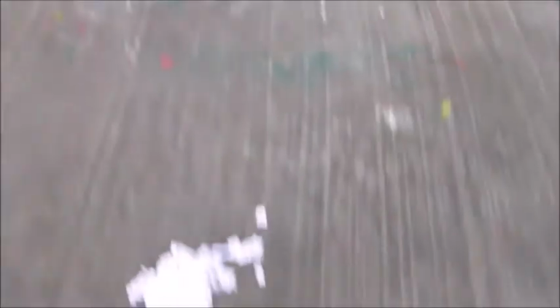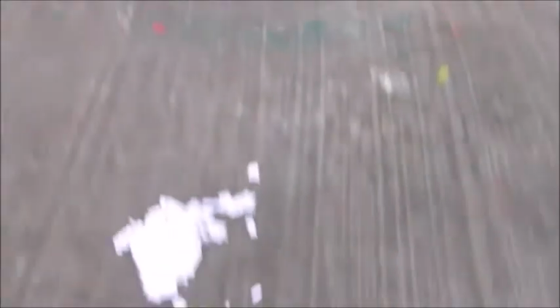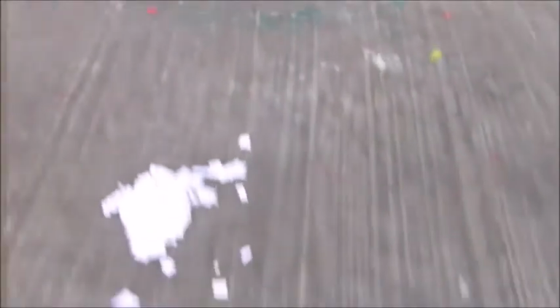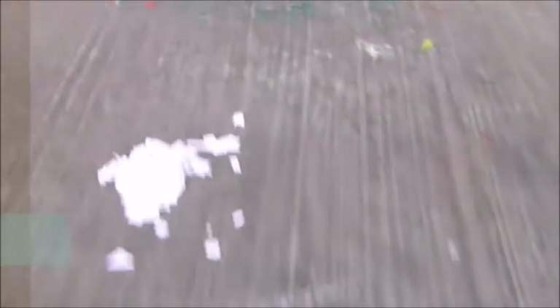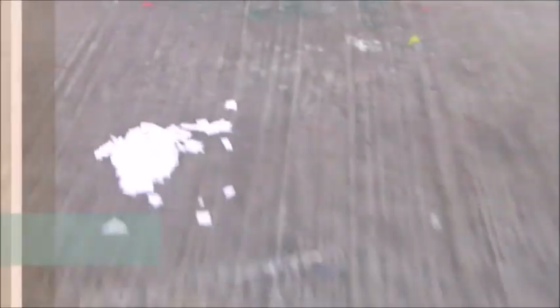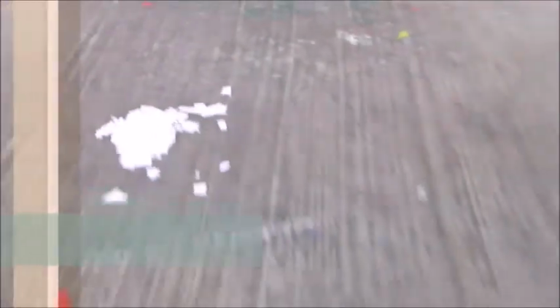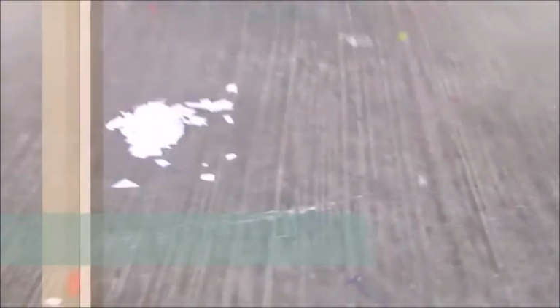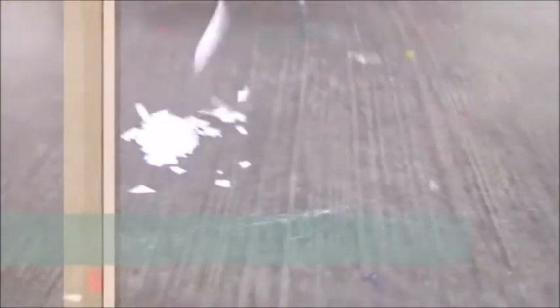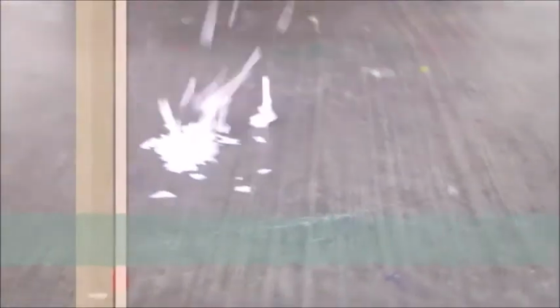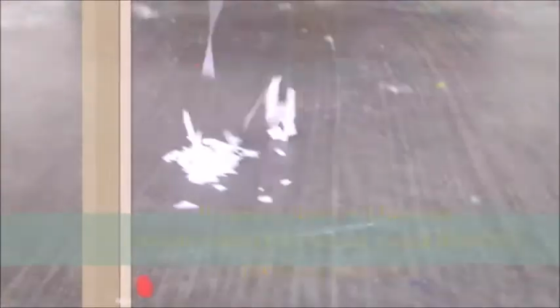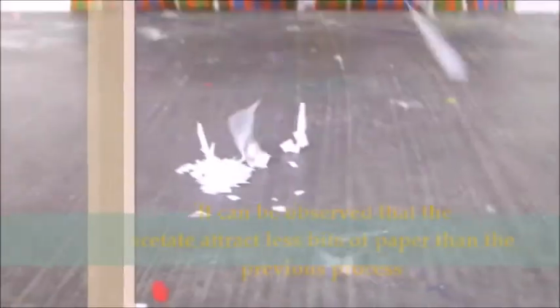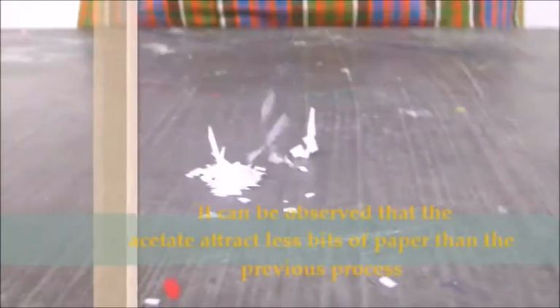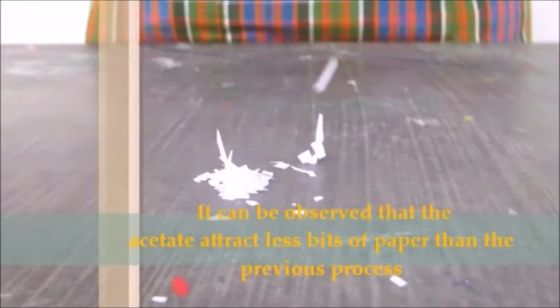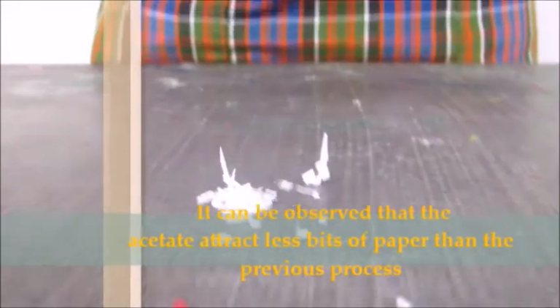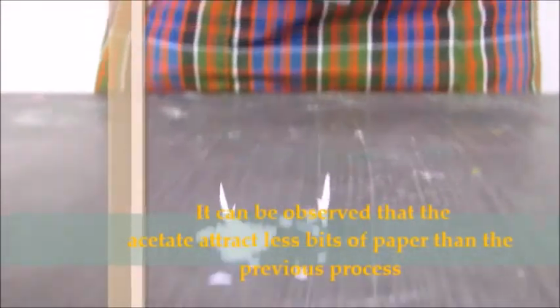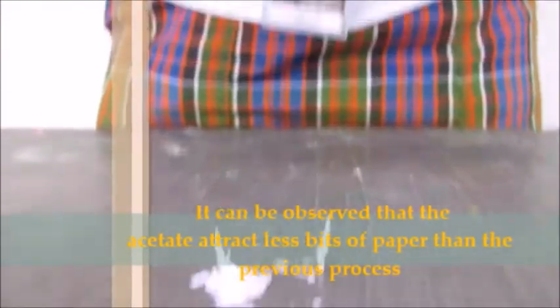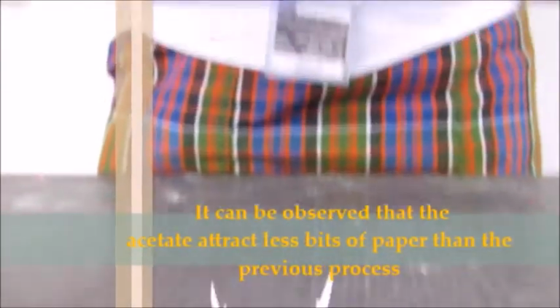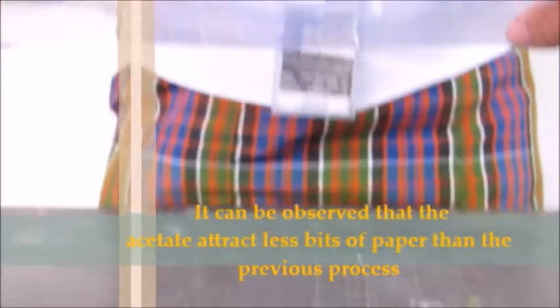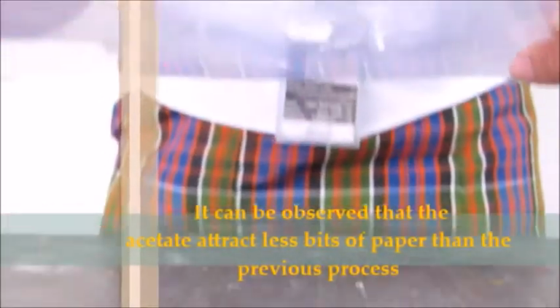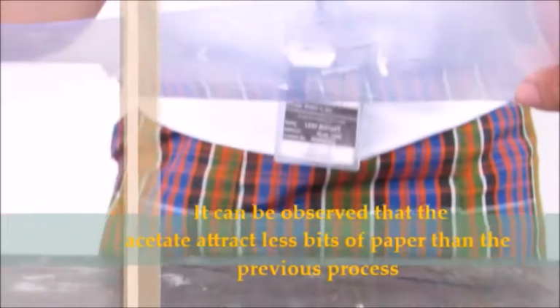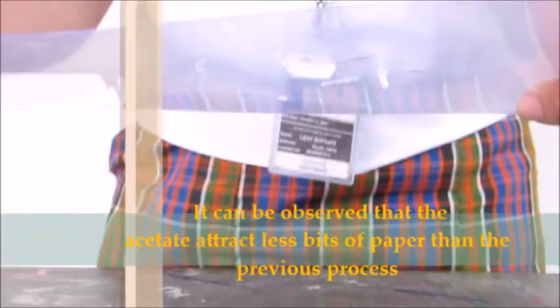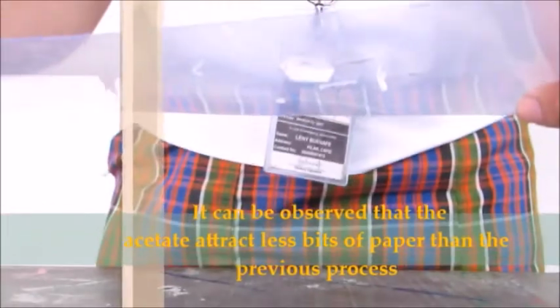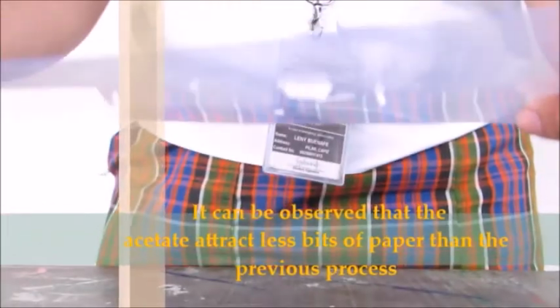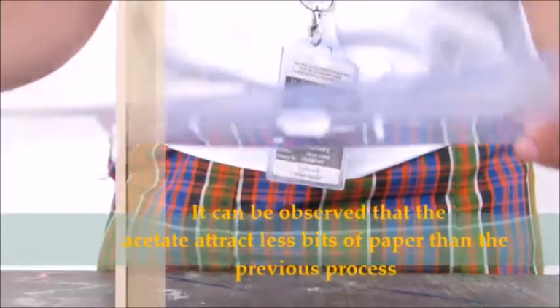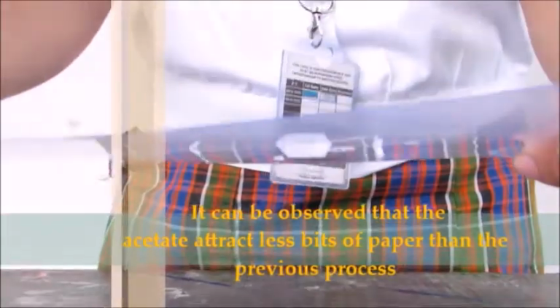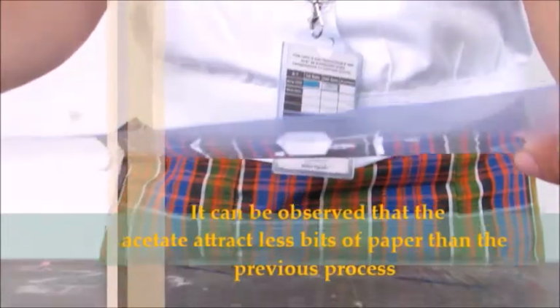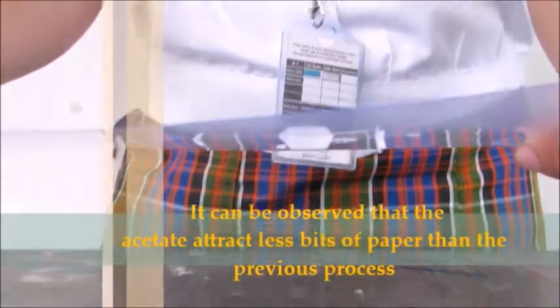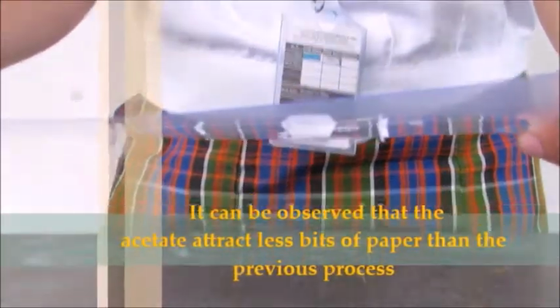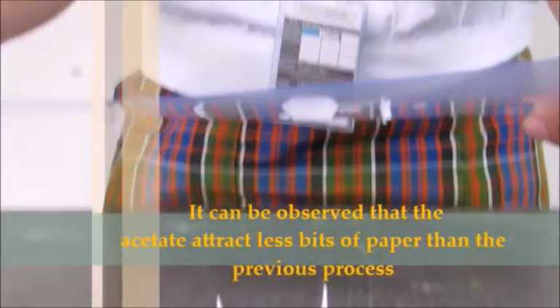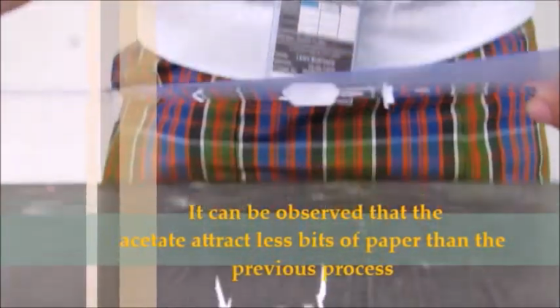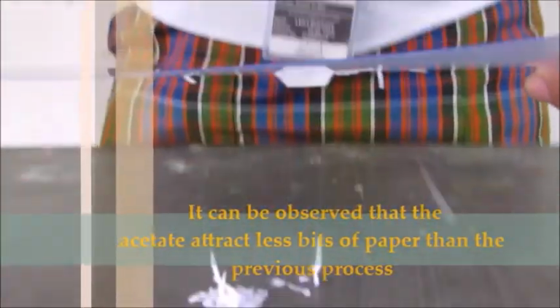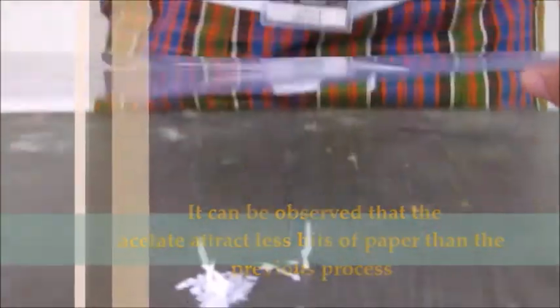It can be observed that the acetate attracts less bits of paper than in the previous process.